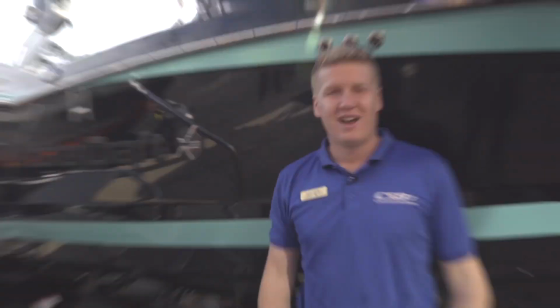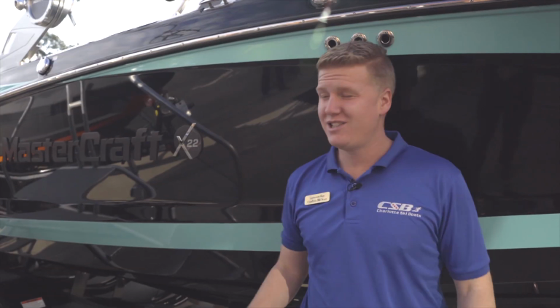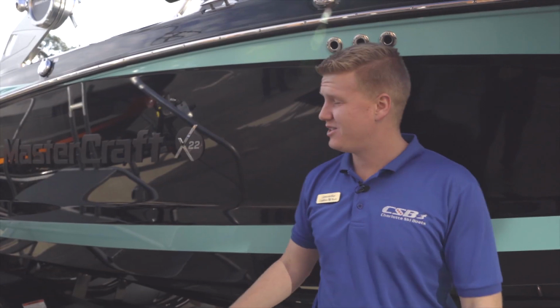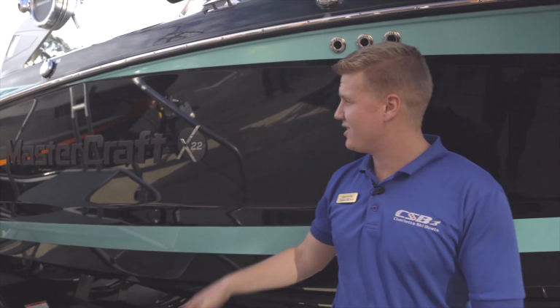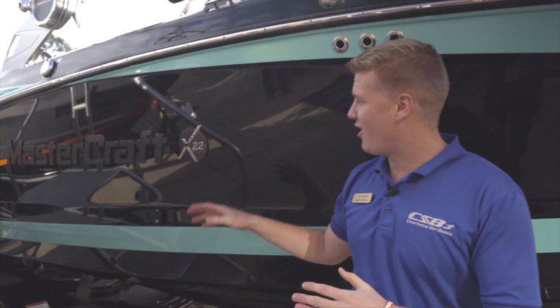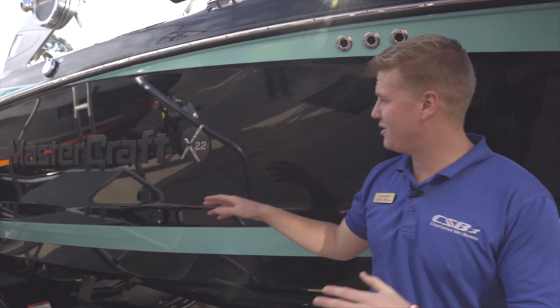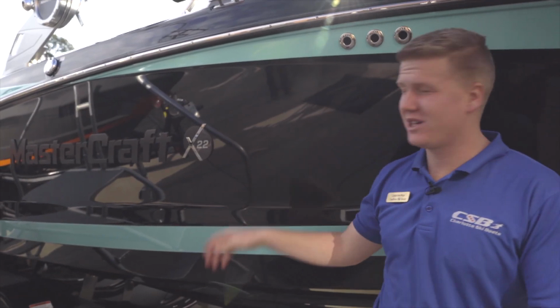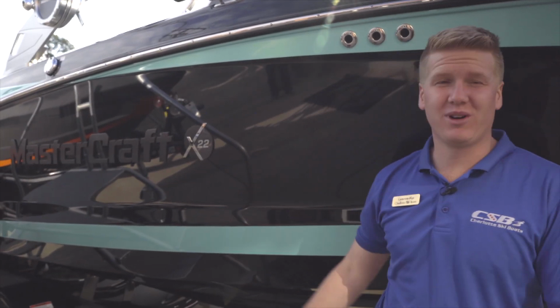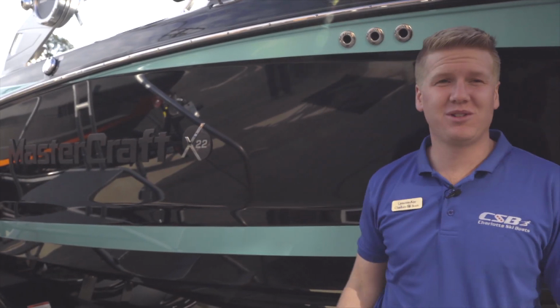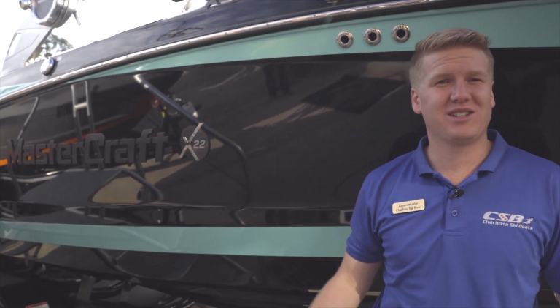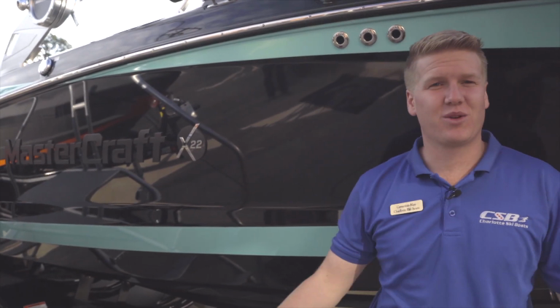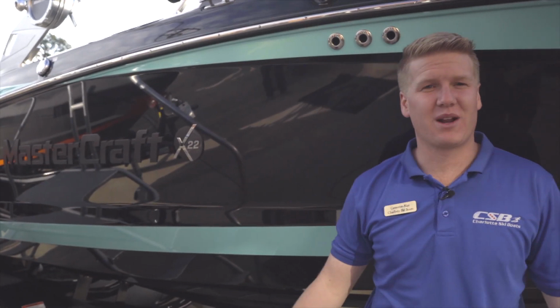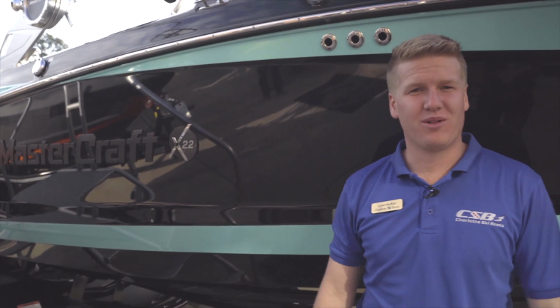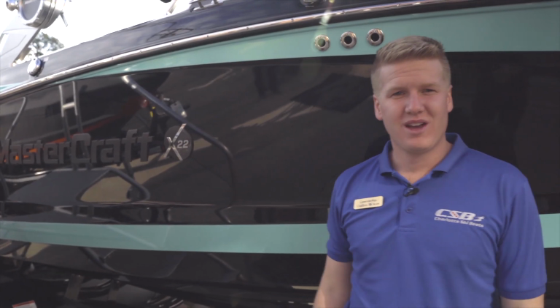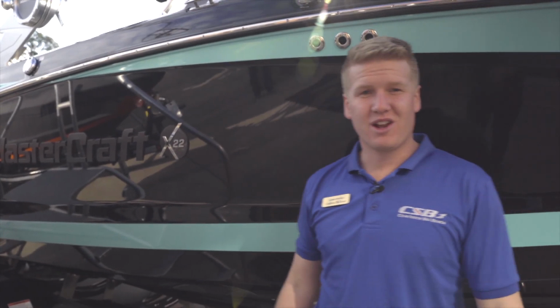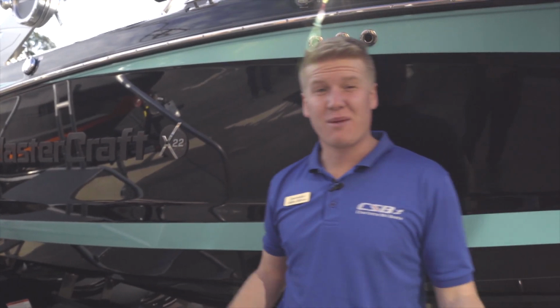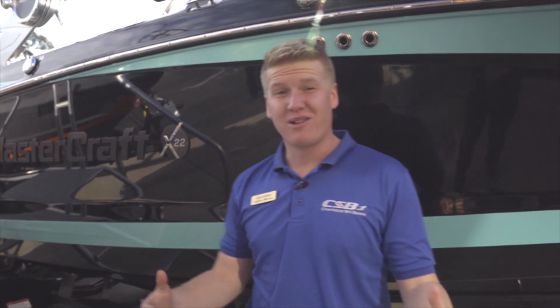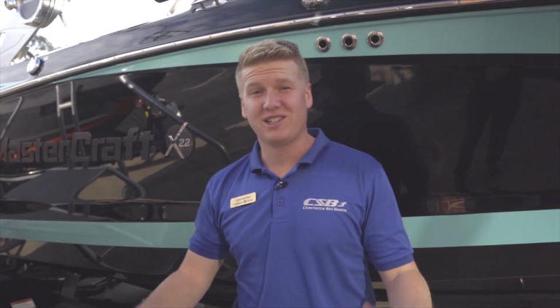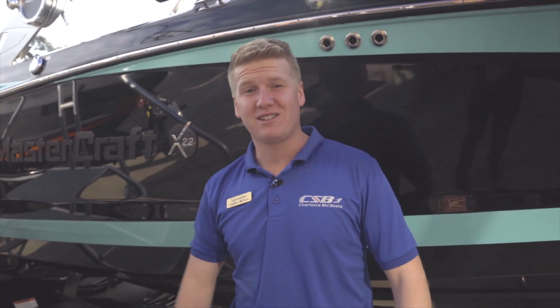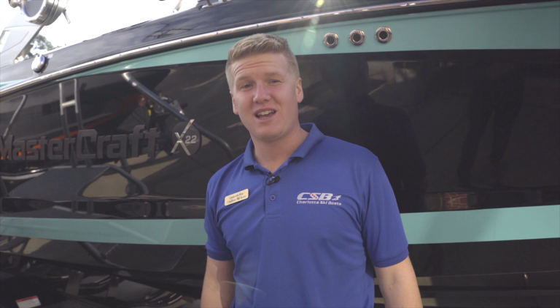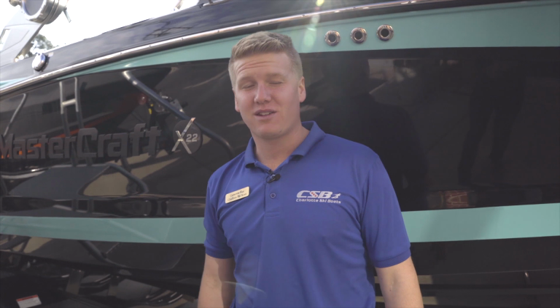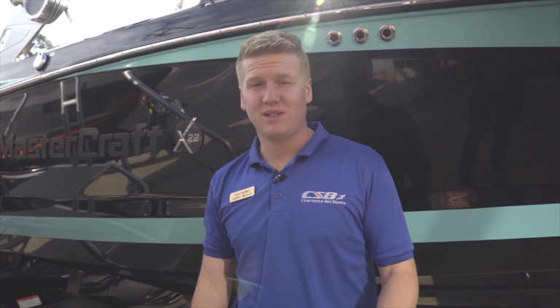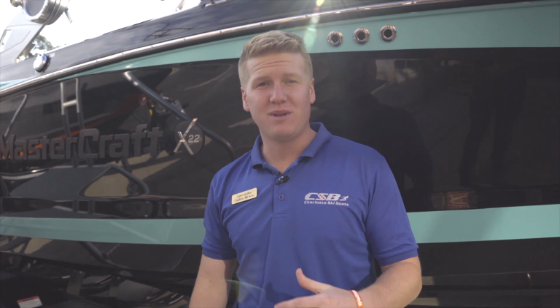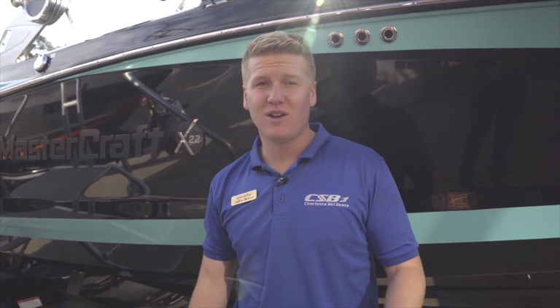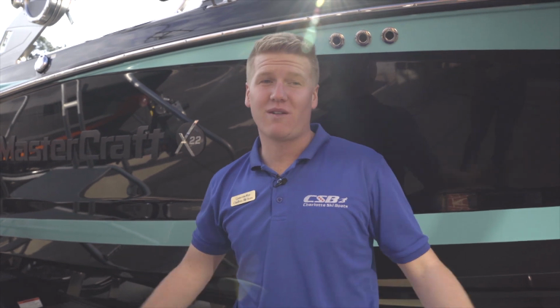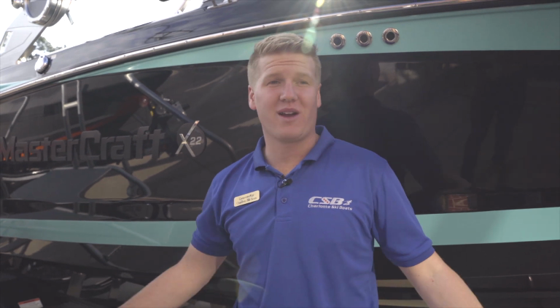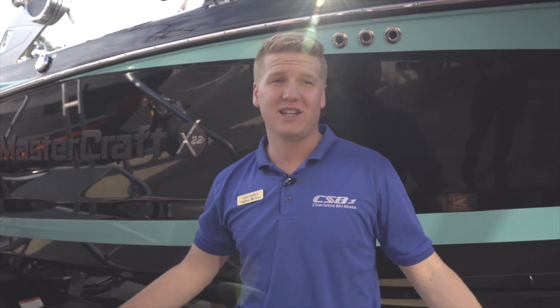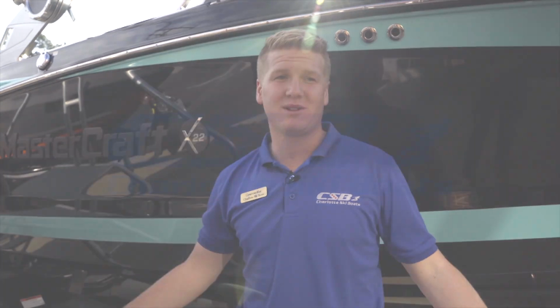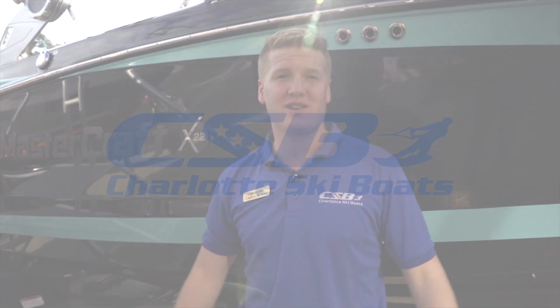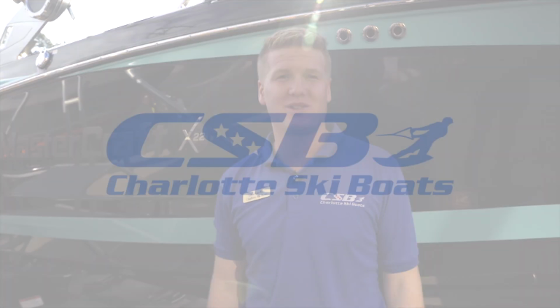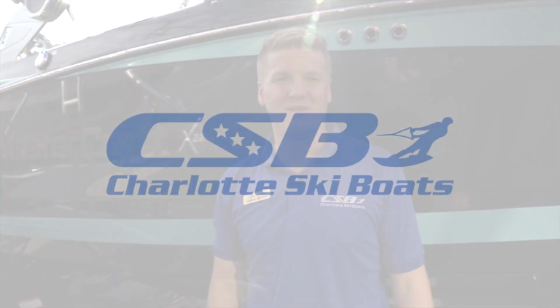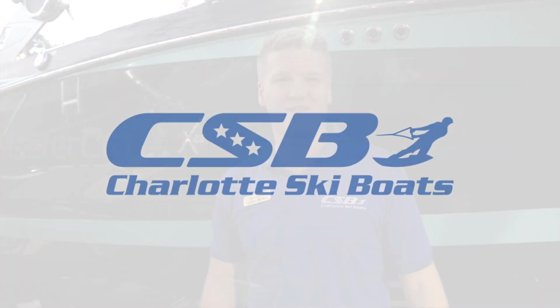As you can see, this awesome X22 is incredible. Come out and check us out today — come see me or one of our great salespeople at Charlotte Ski Bus.